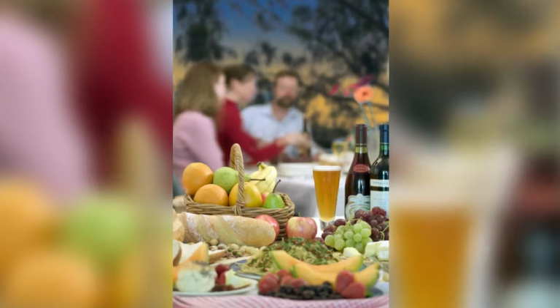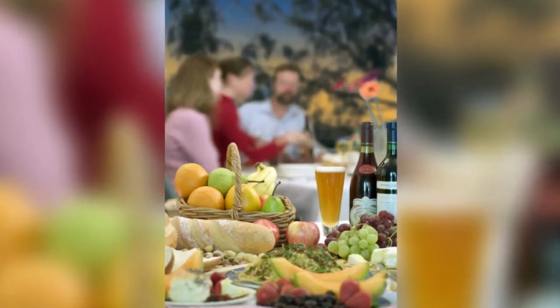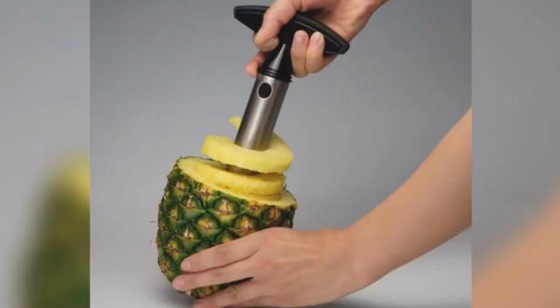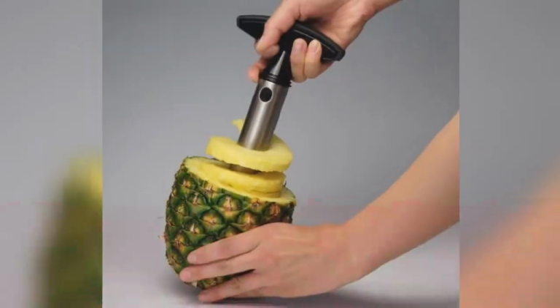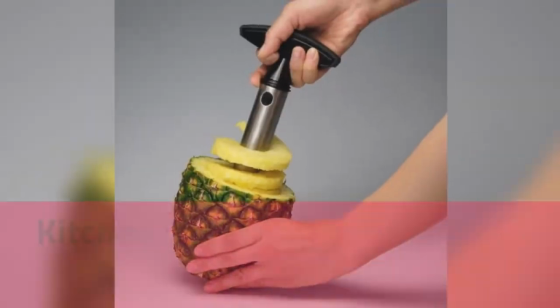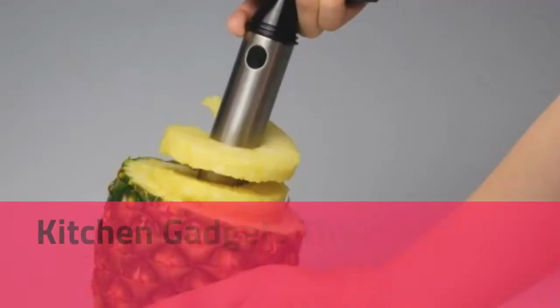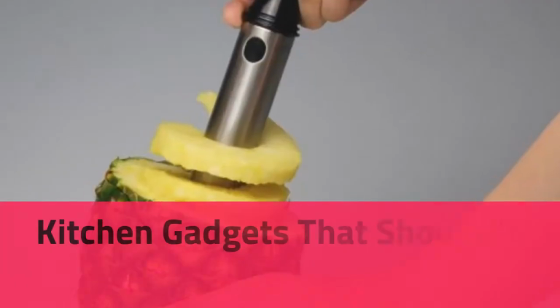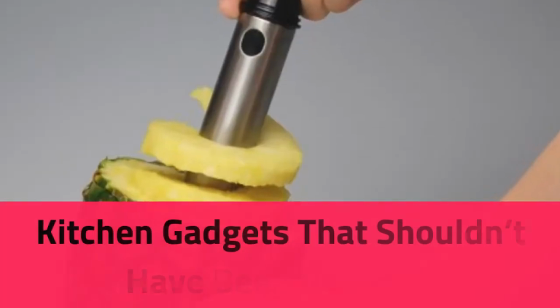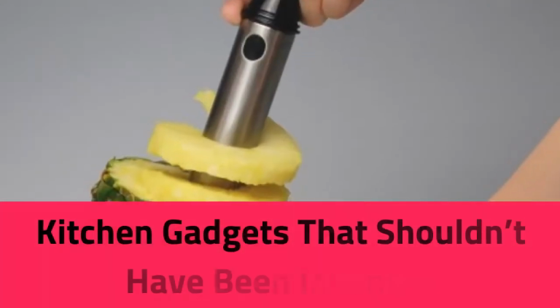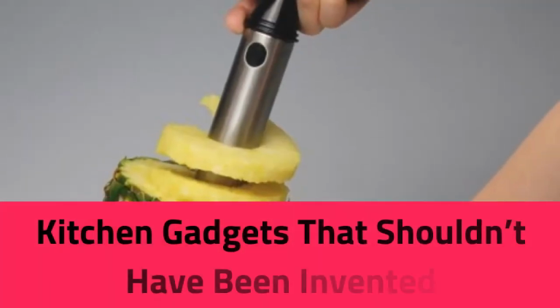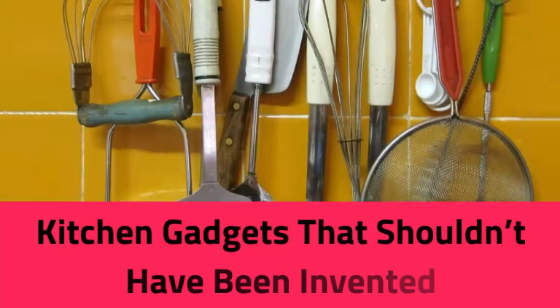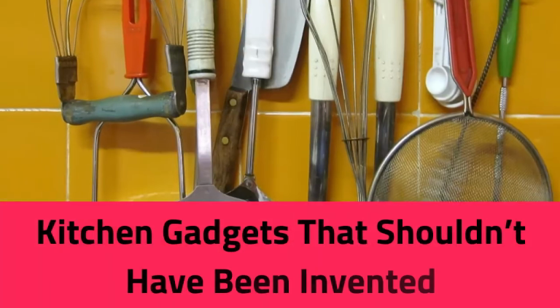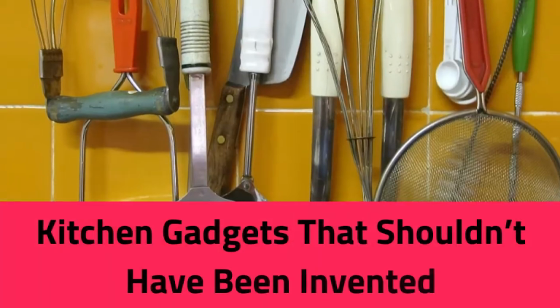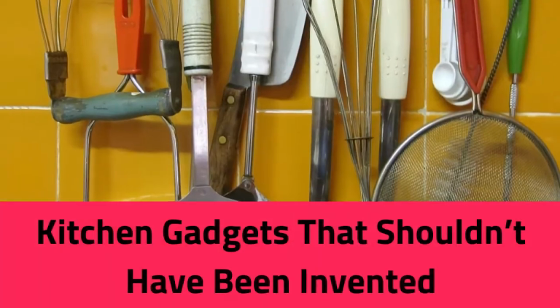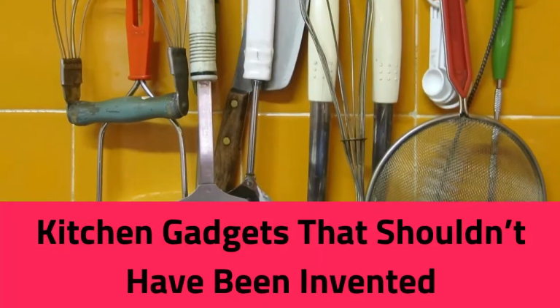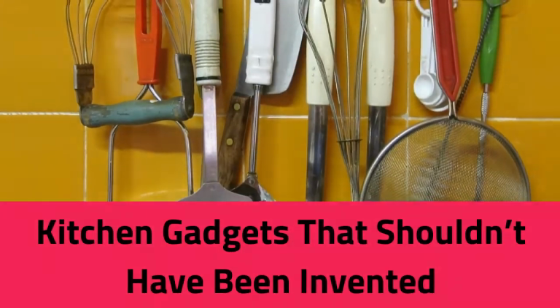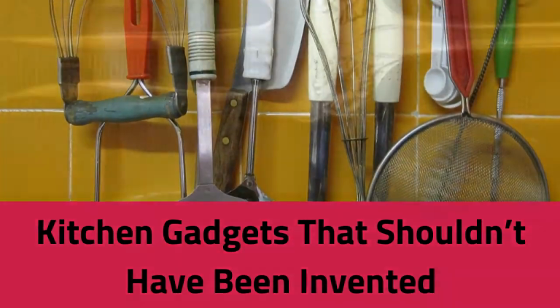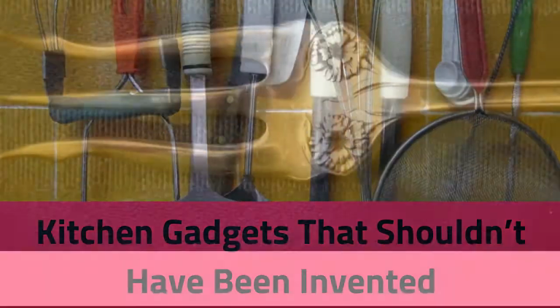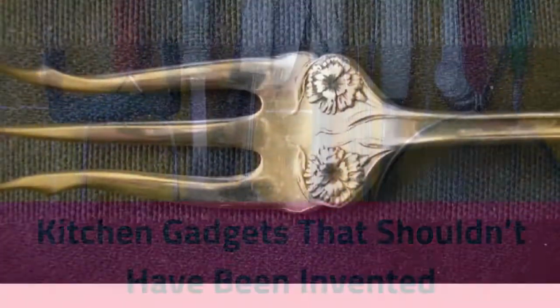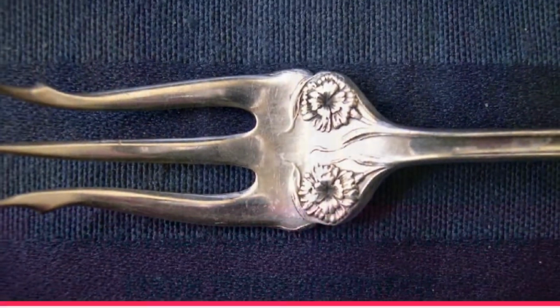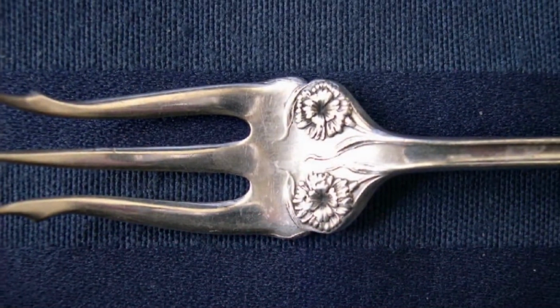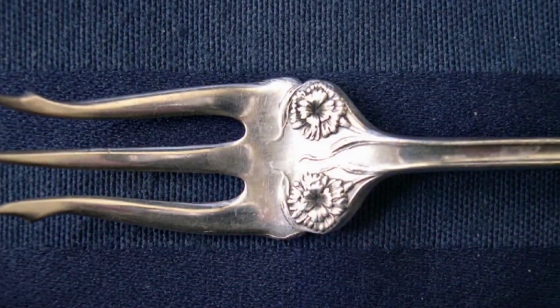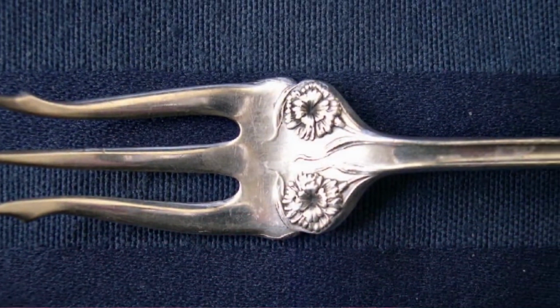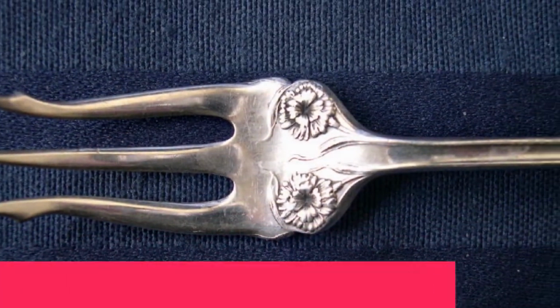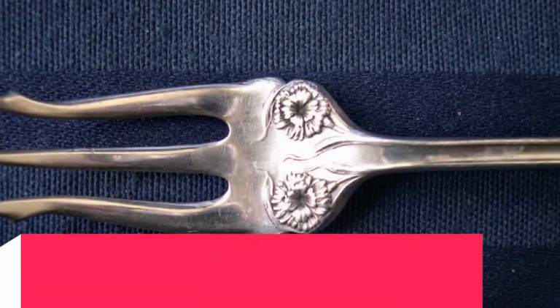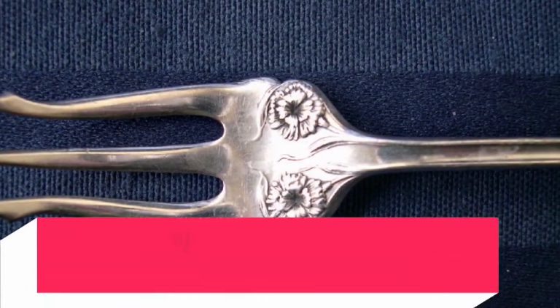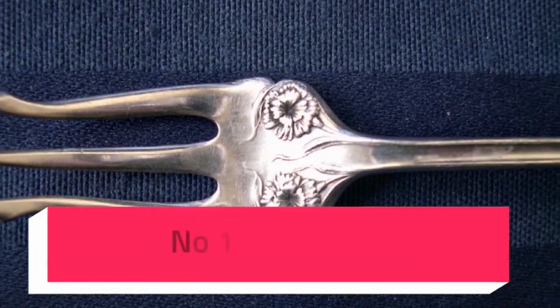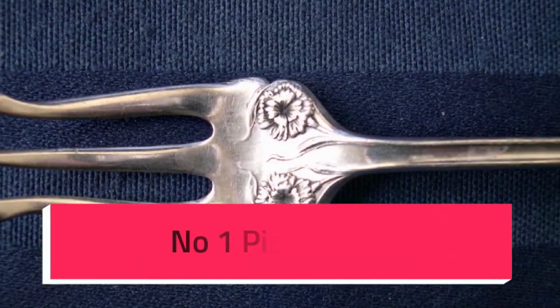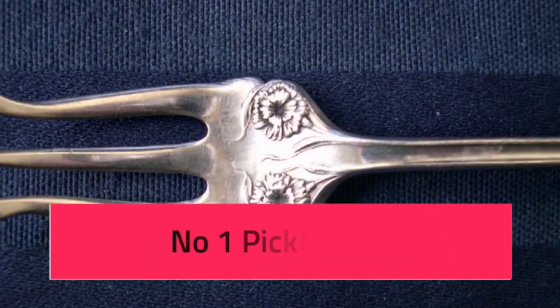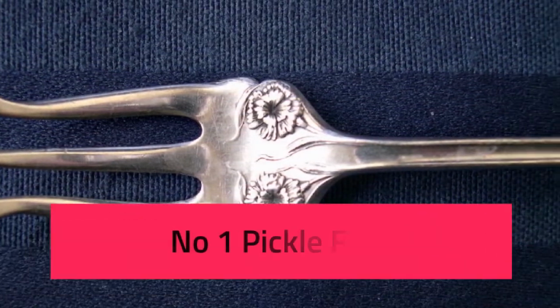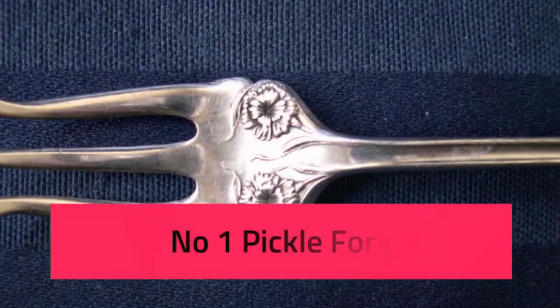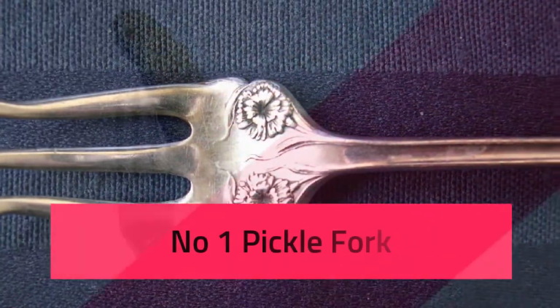Kitchen gadgets that shouldn't have been invented. Number 1: Pickle Fork.